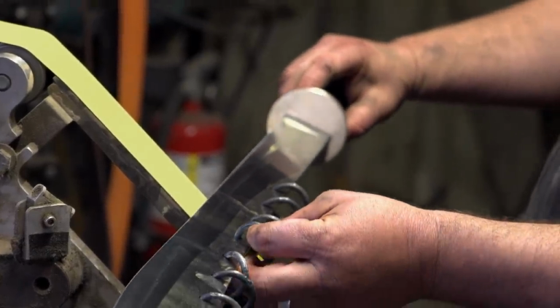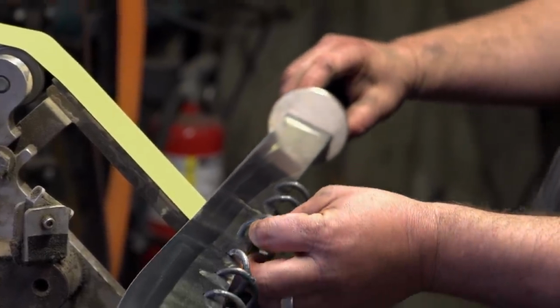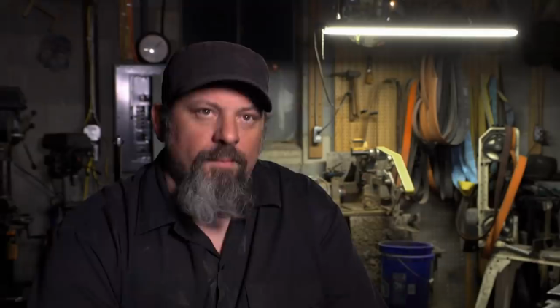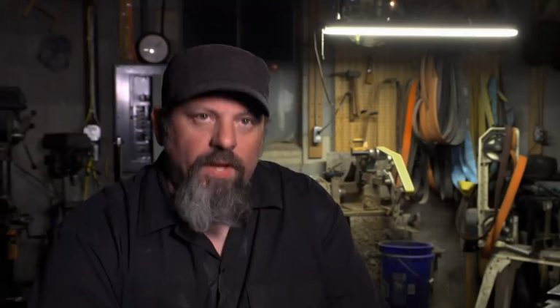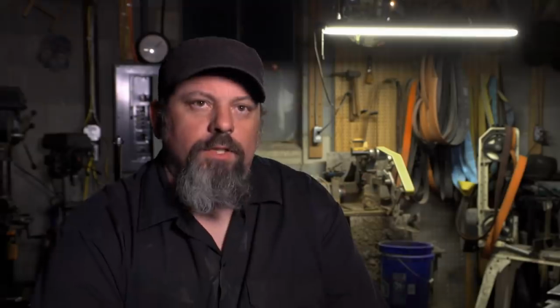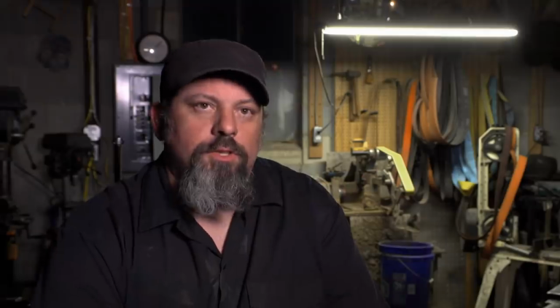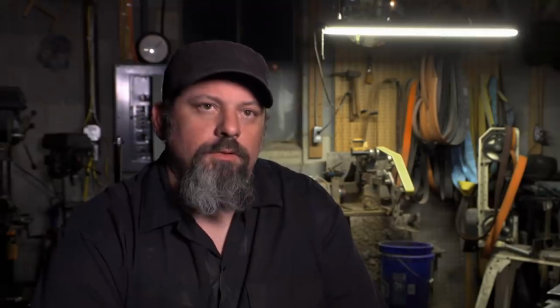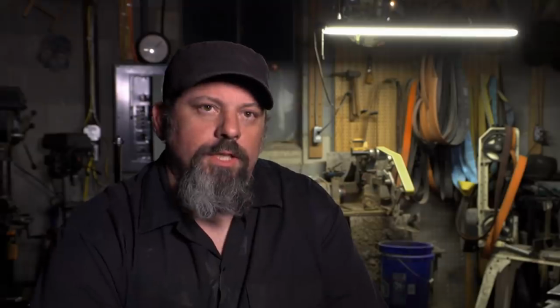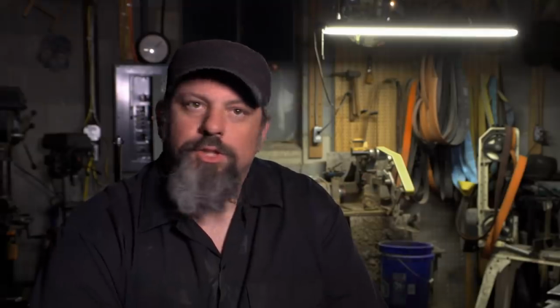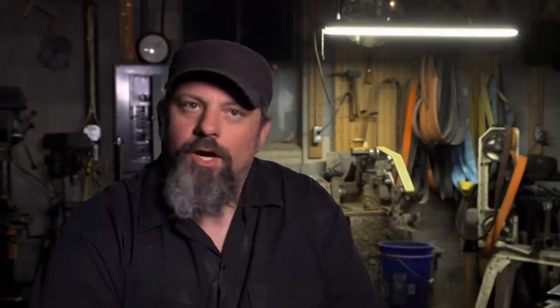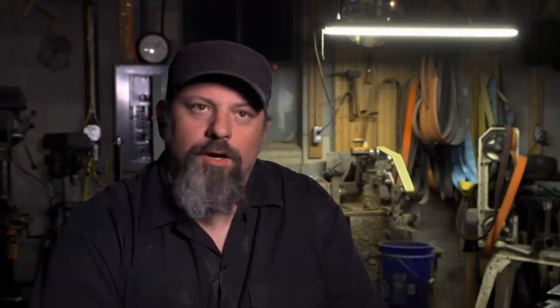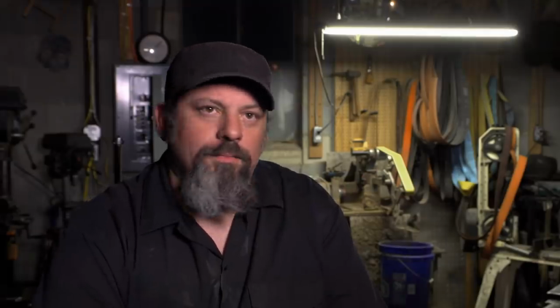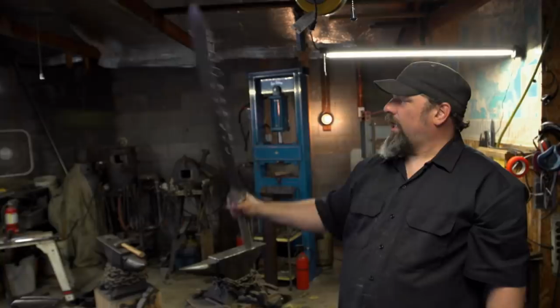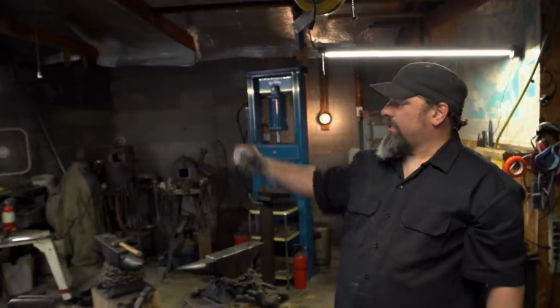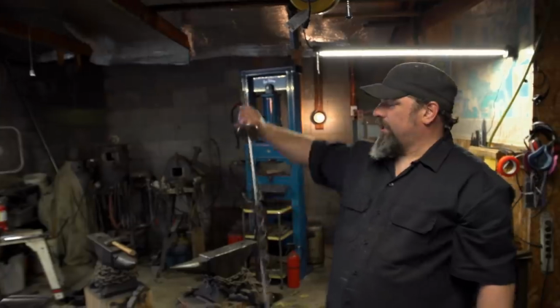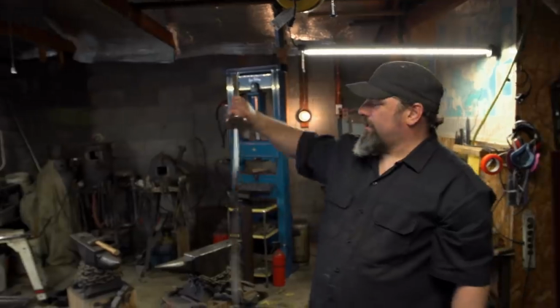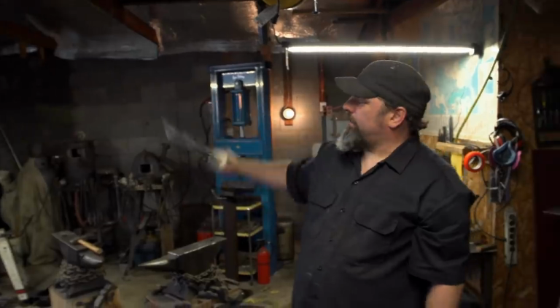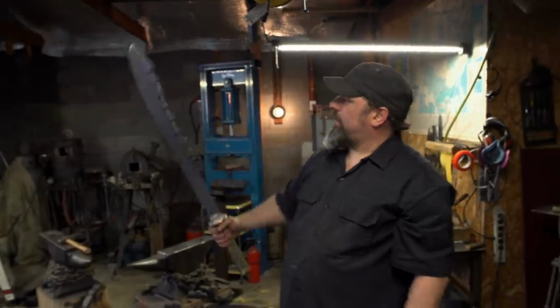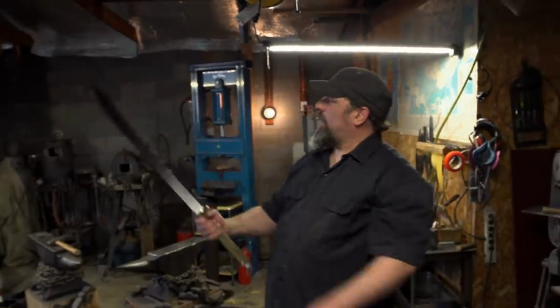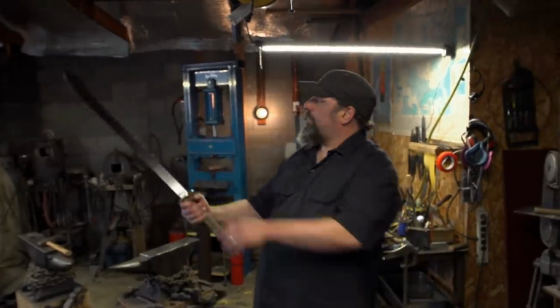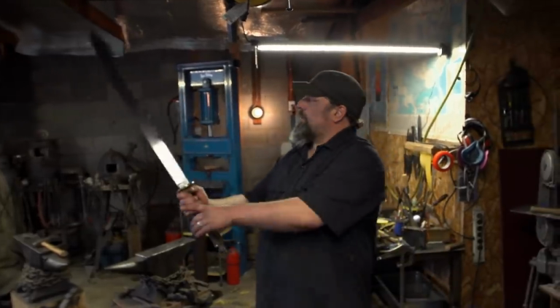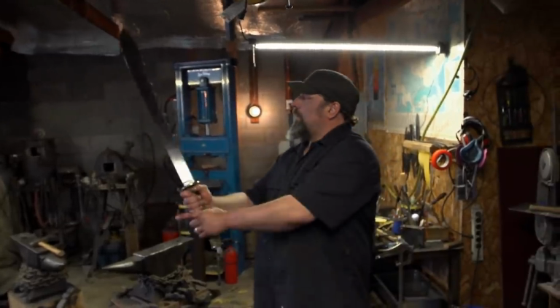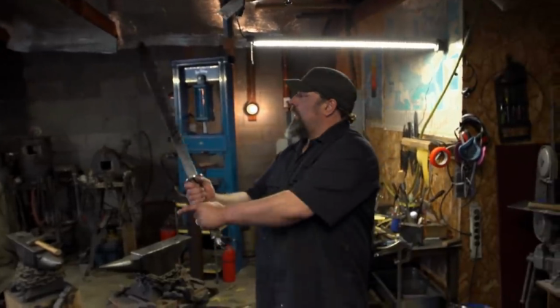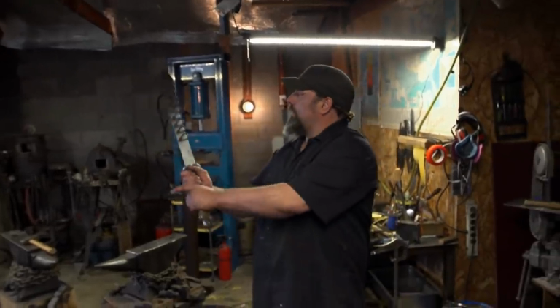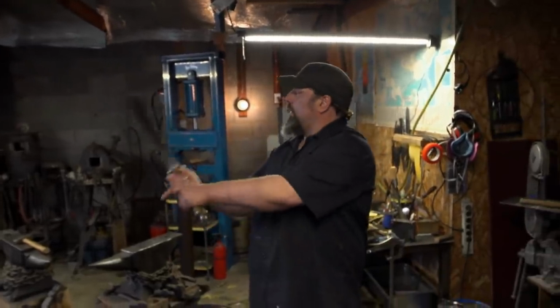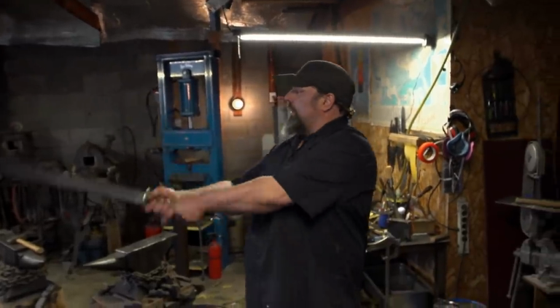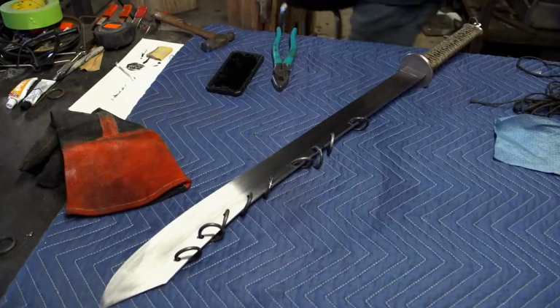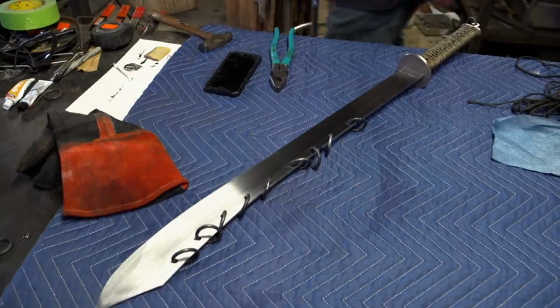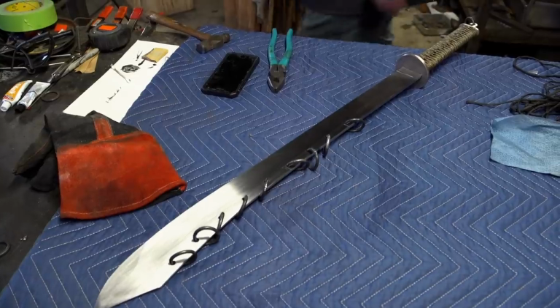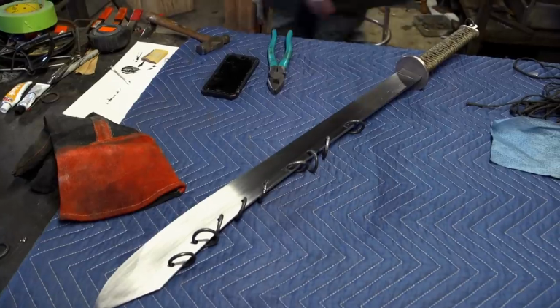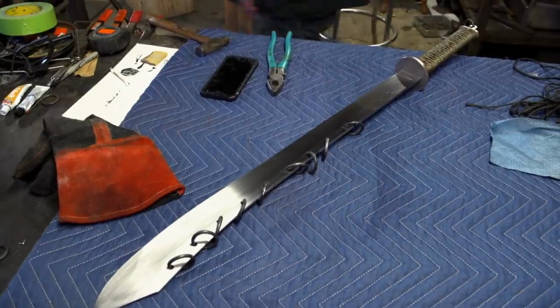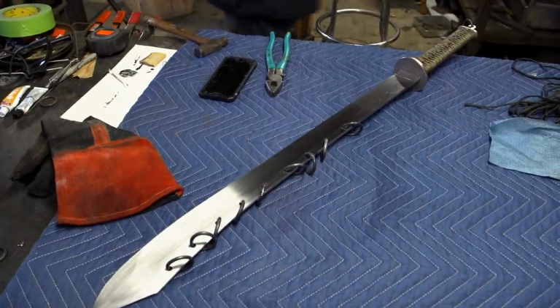I'm finished. It's sharp. It's an instrument of death. It's a wild thing. That thing looks wicked.